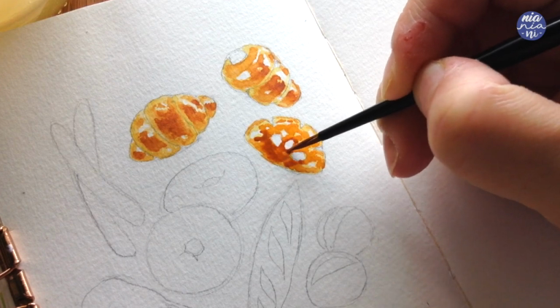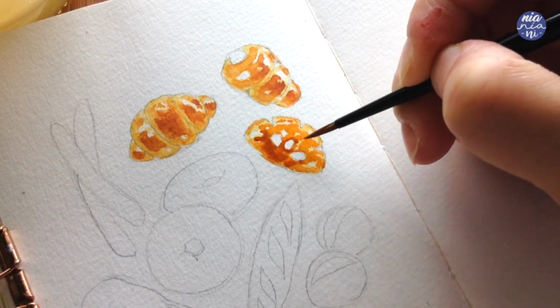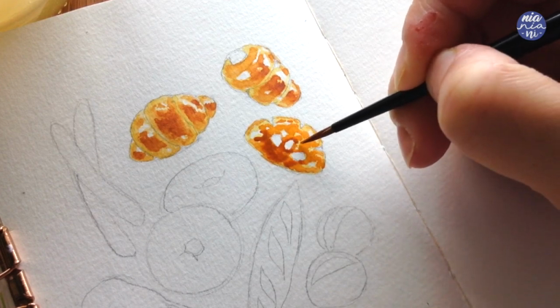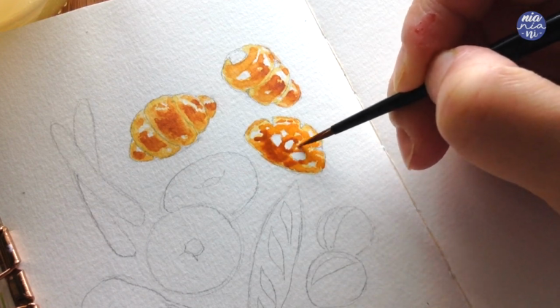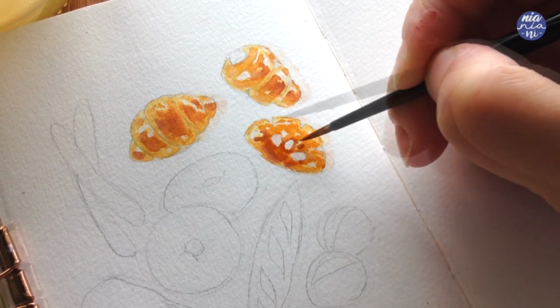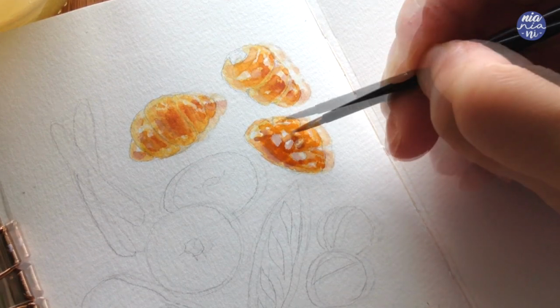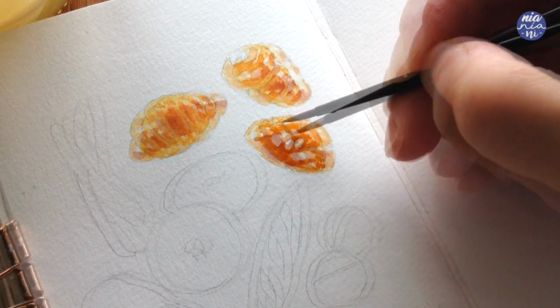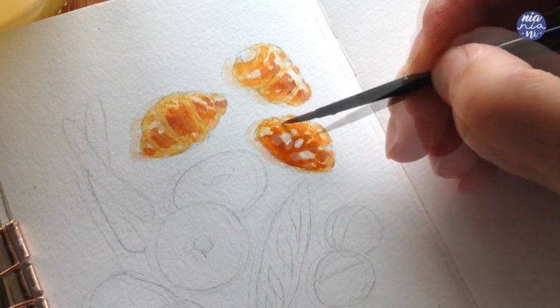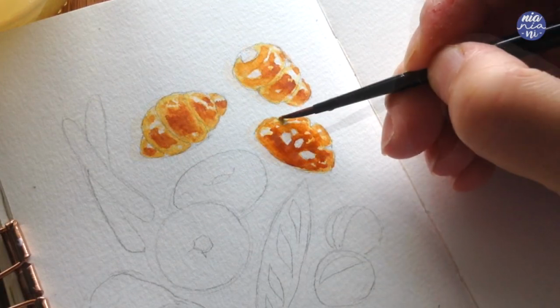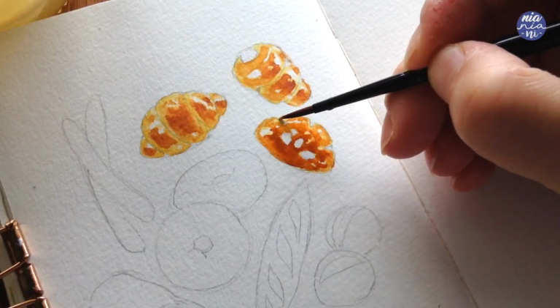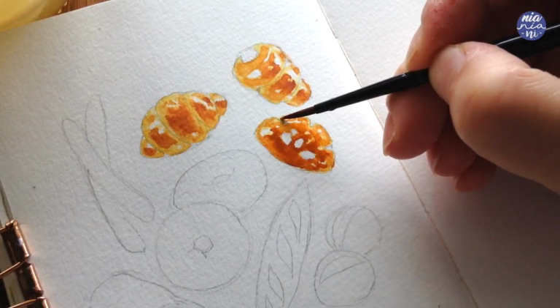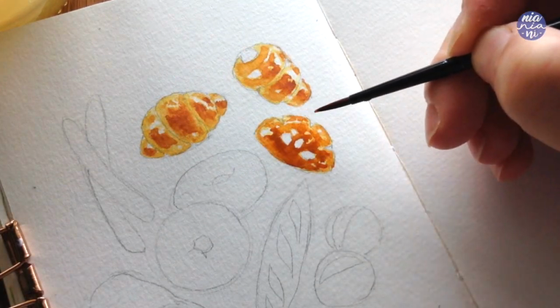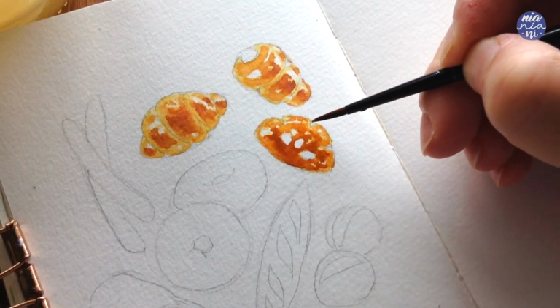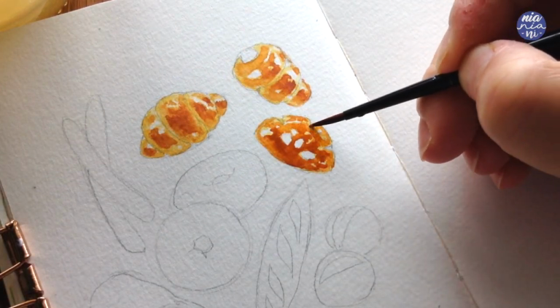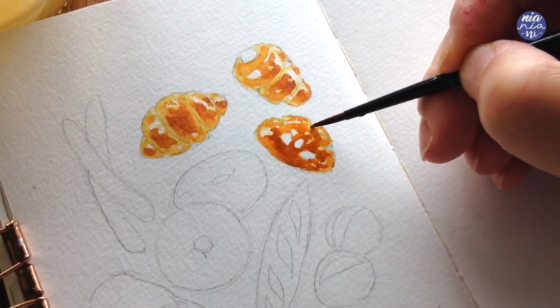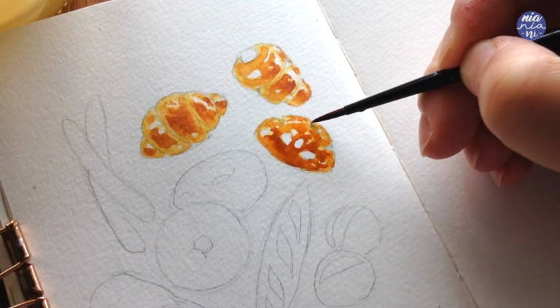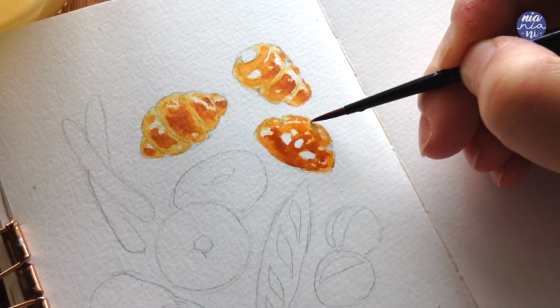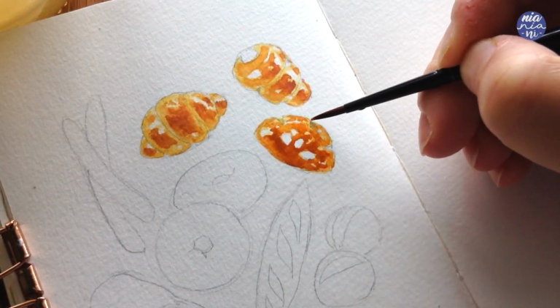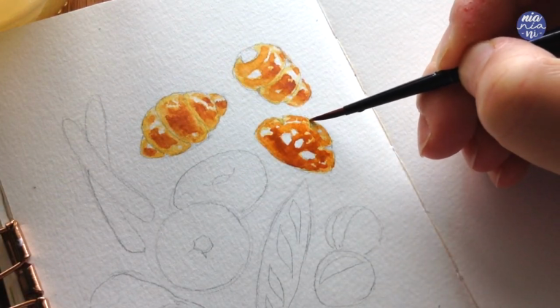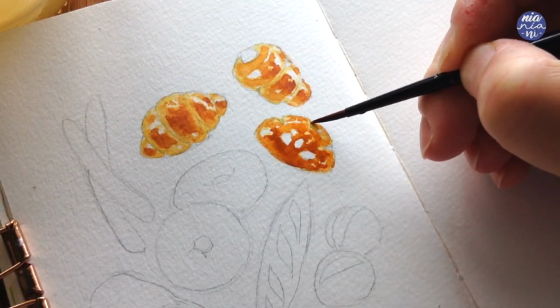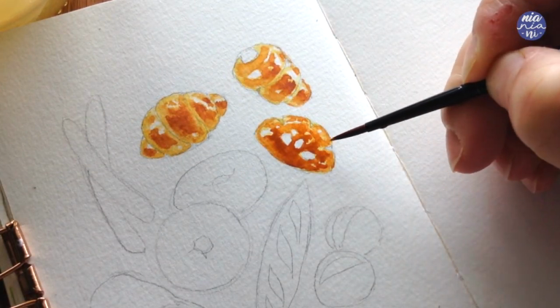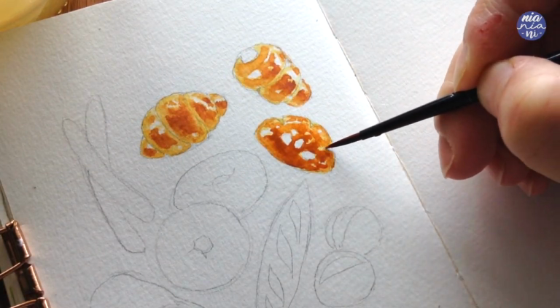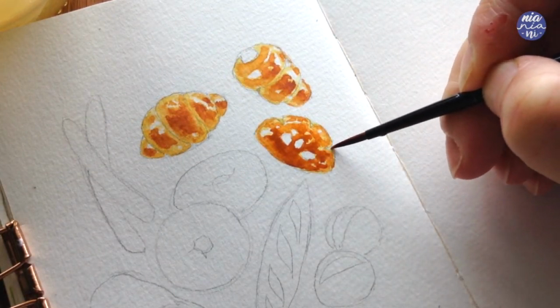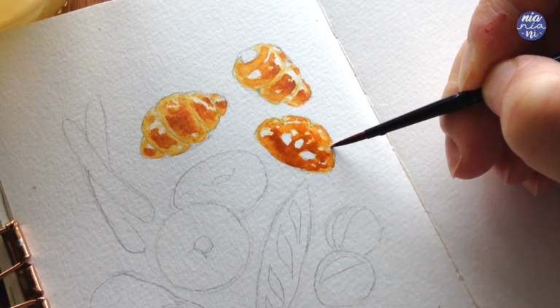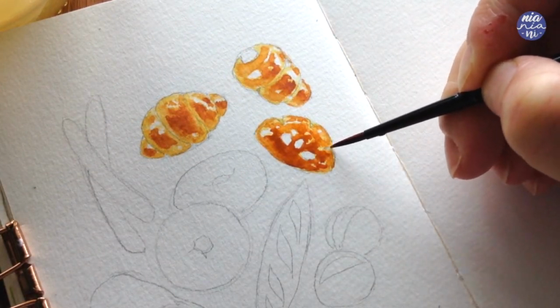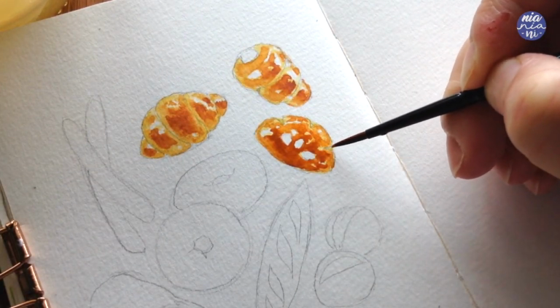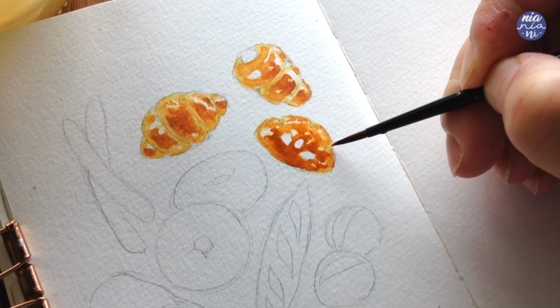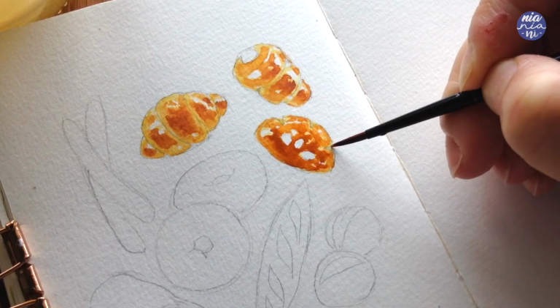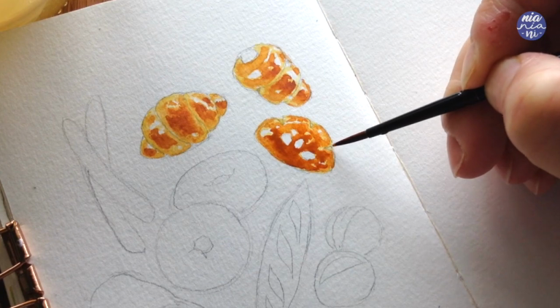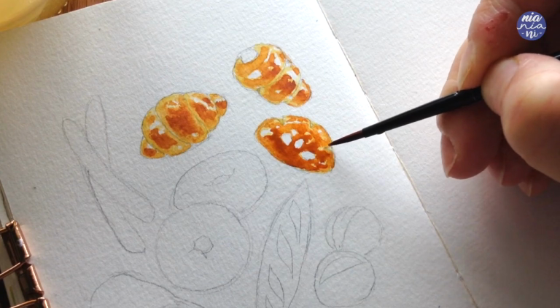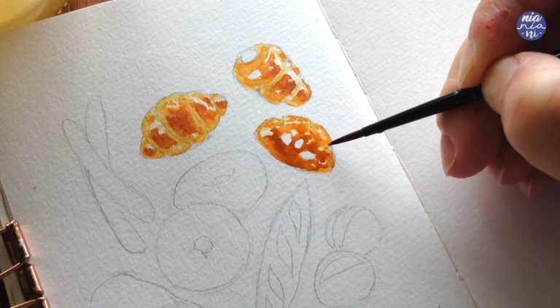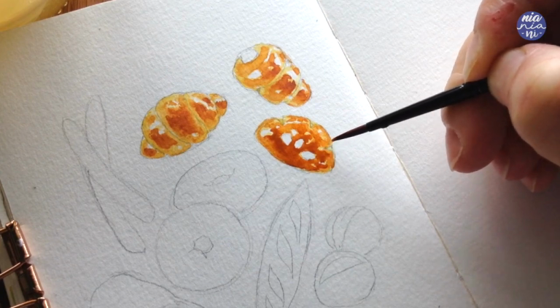Then I waited for the paint to dry and added the light yellow color again to paint on the little triangles.